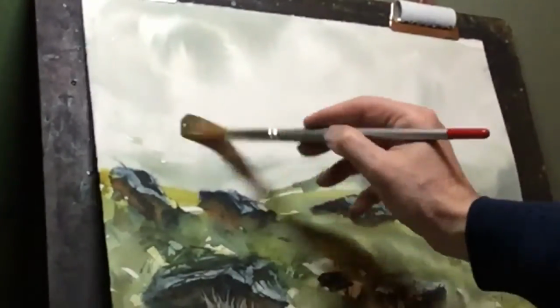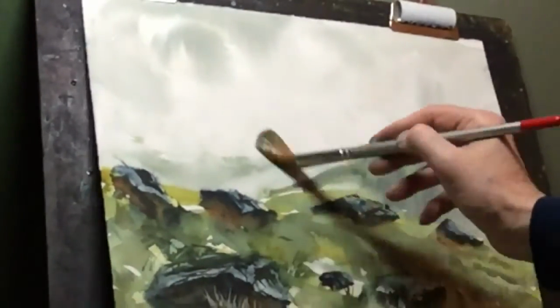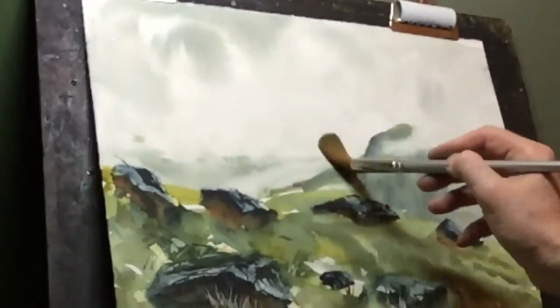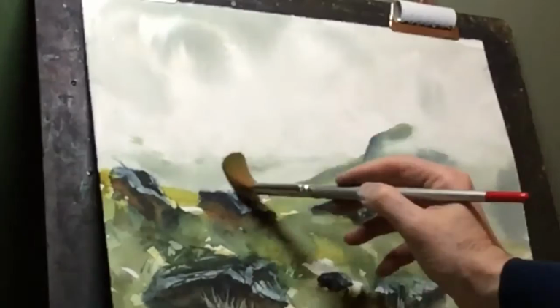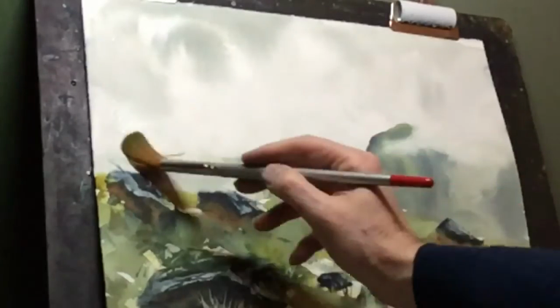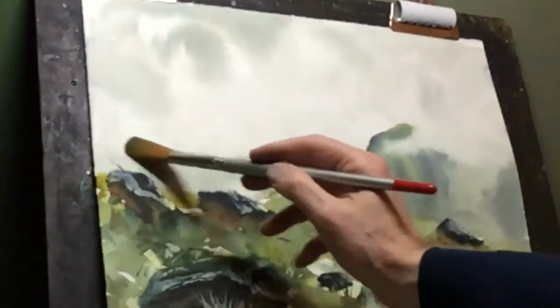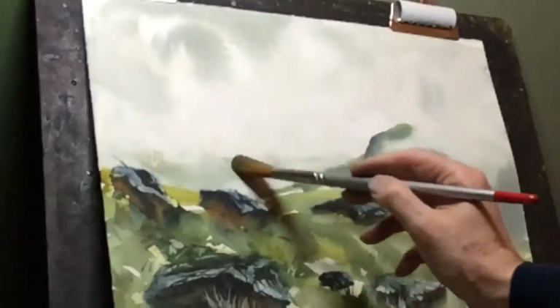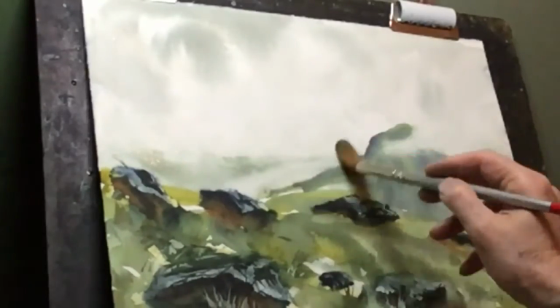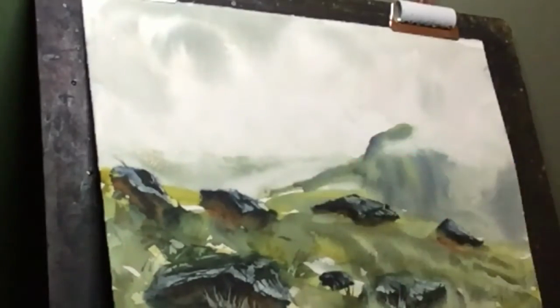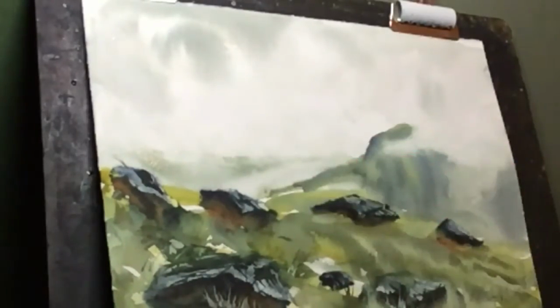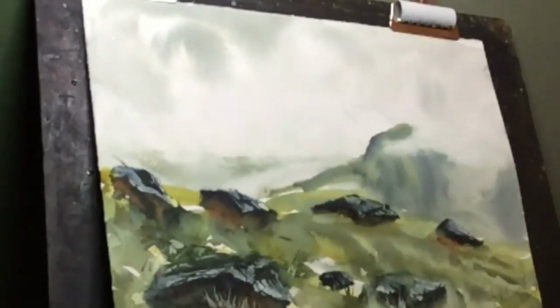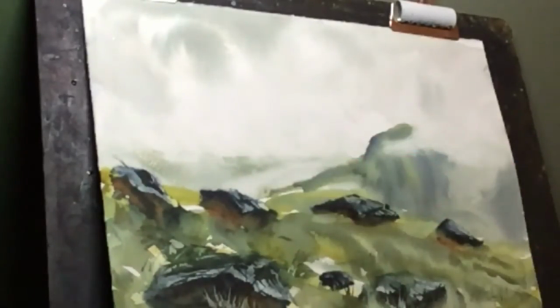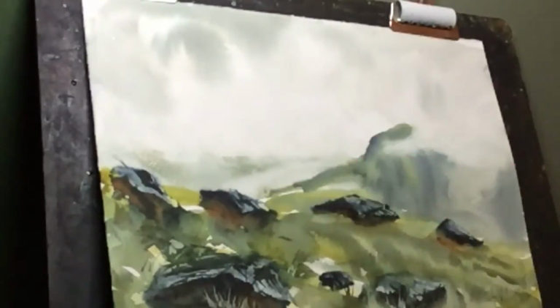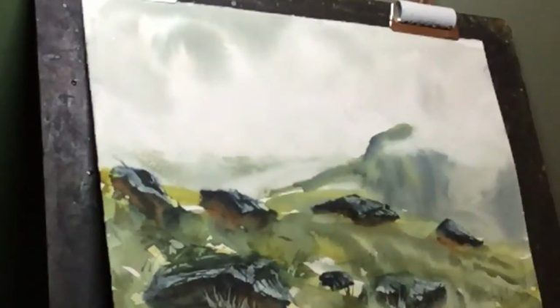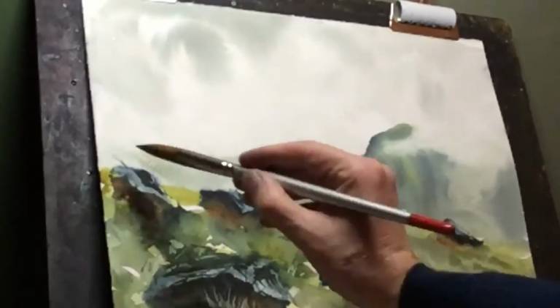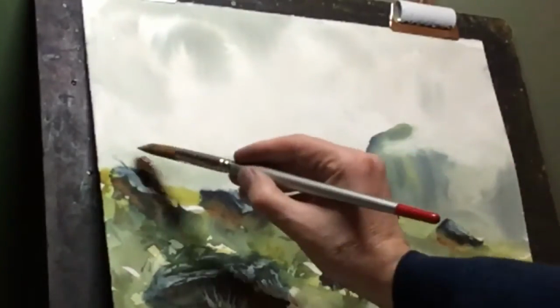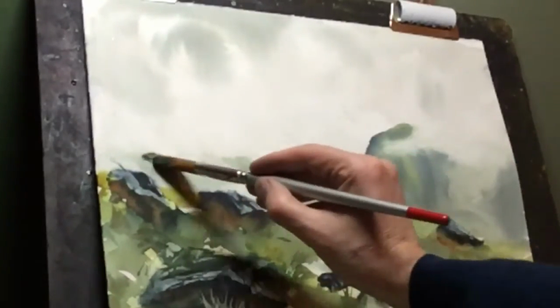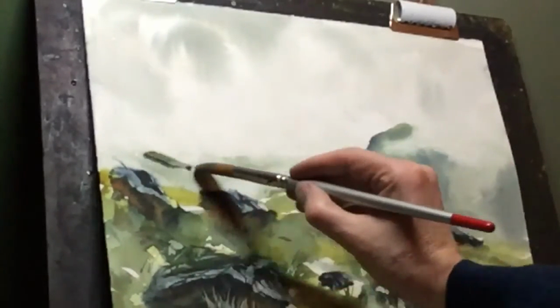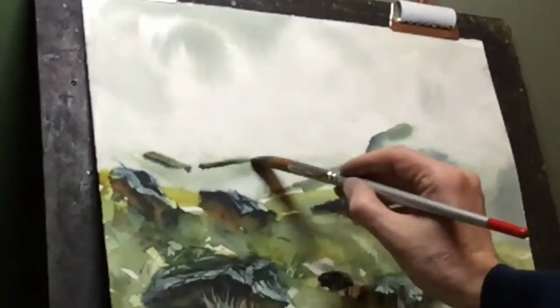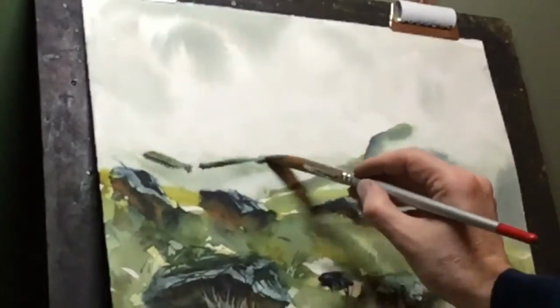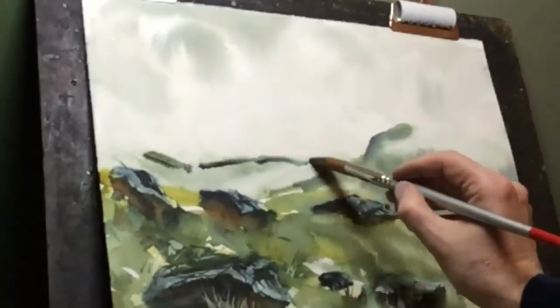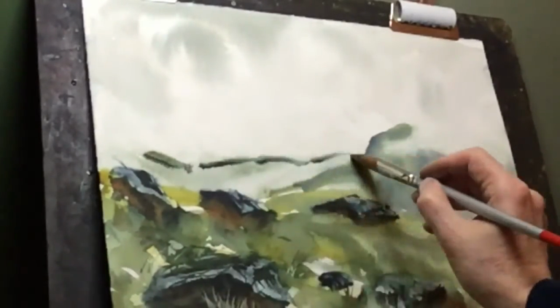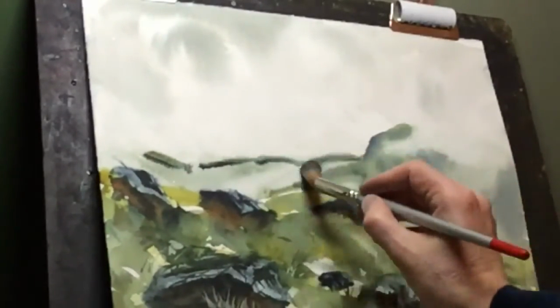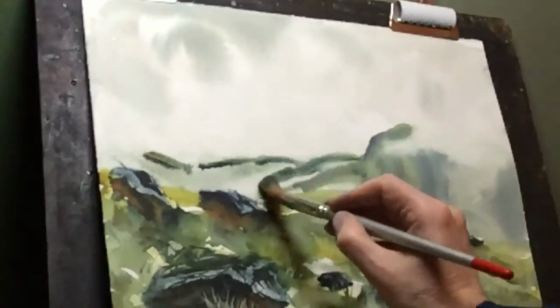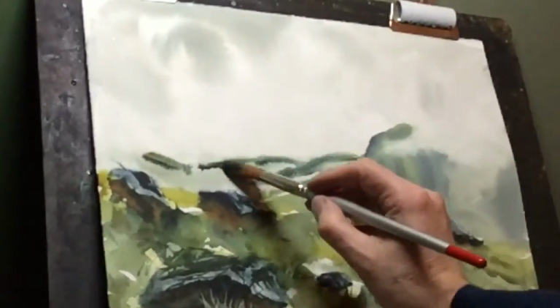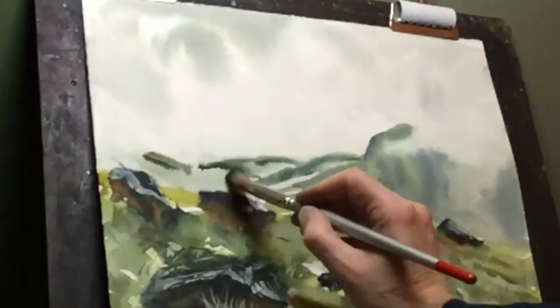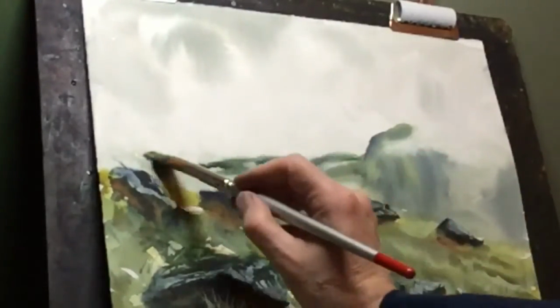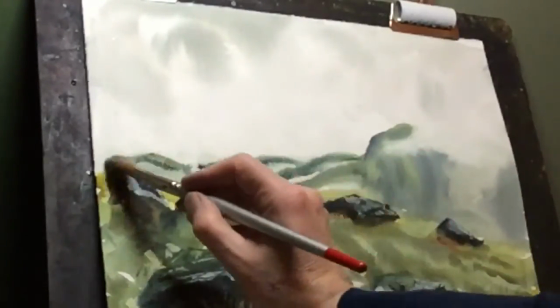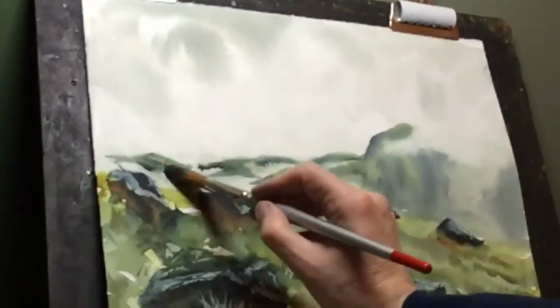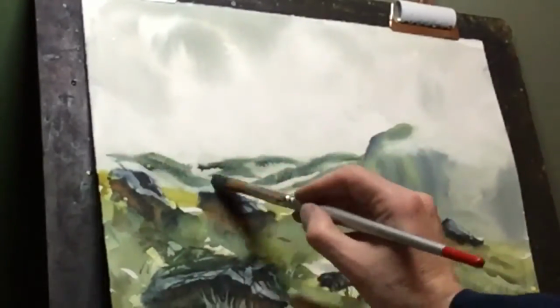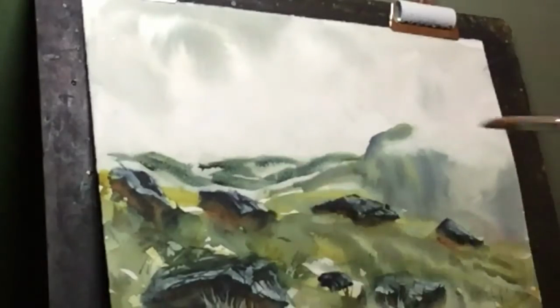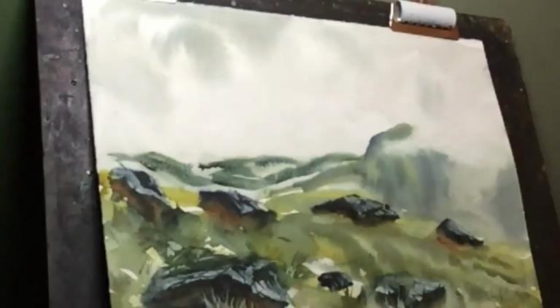I wasn't totally happy with that distant mountain so I decided to add some more colour there and give it a little bit more definition.